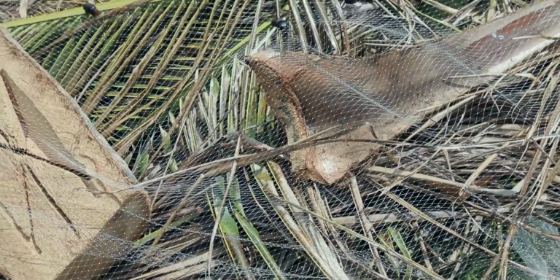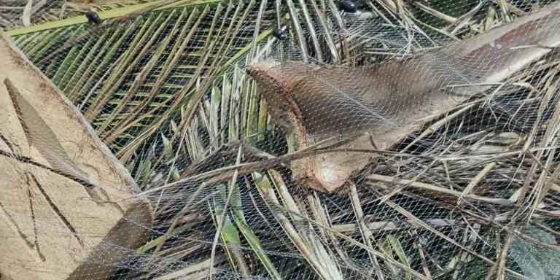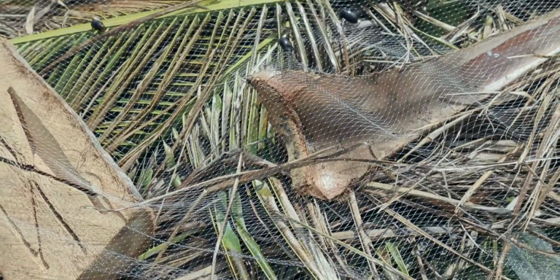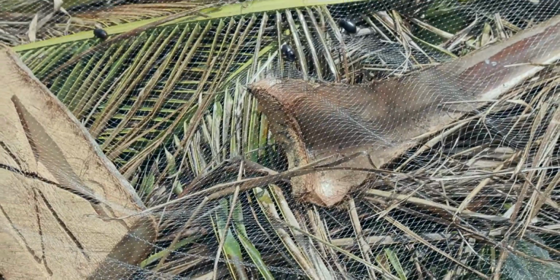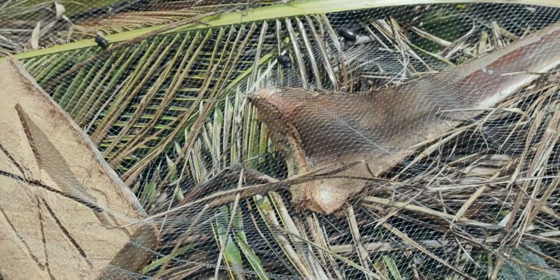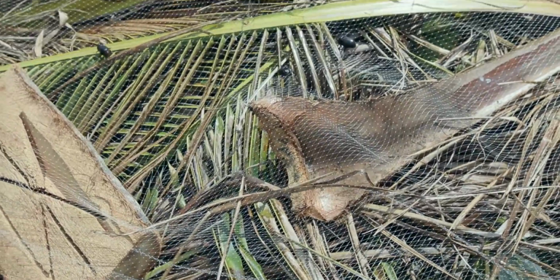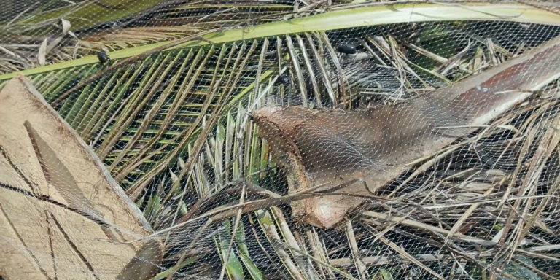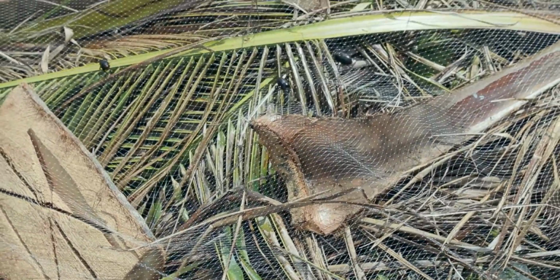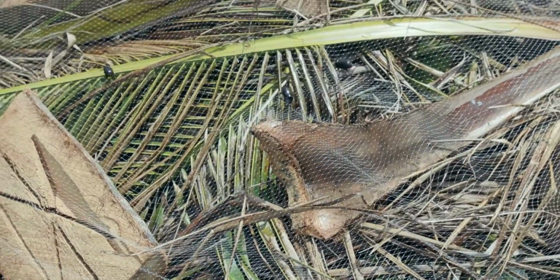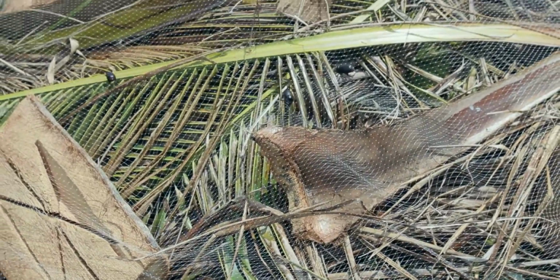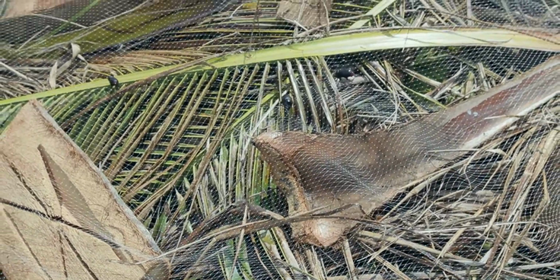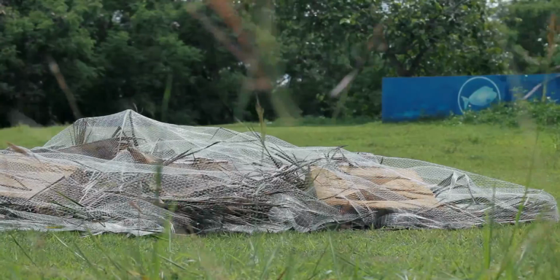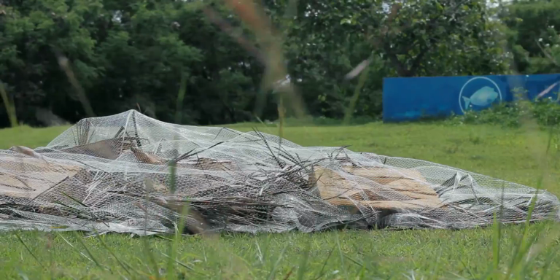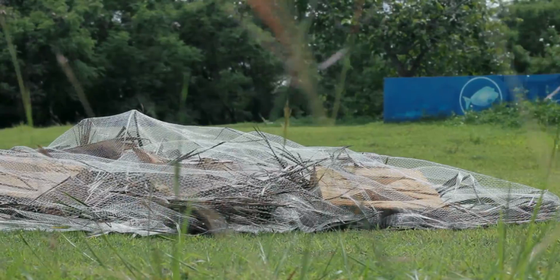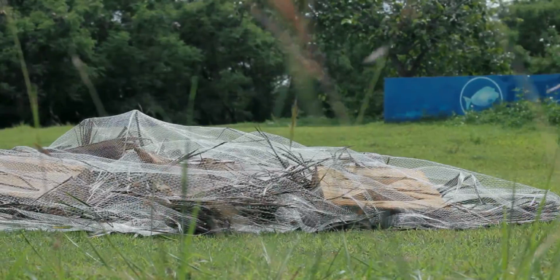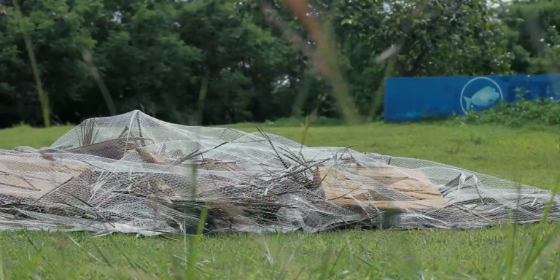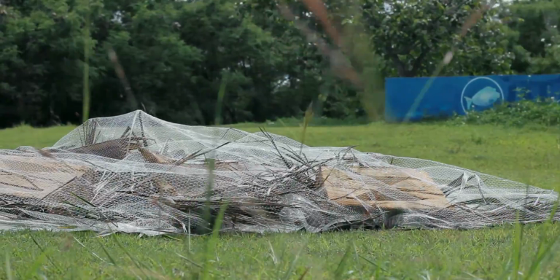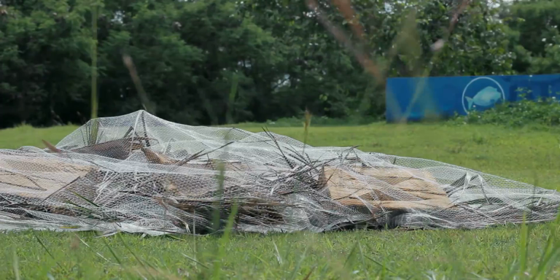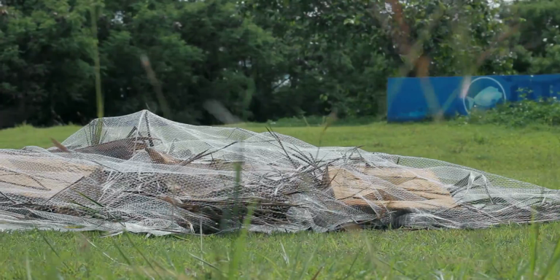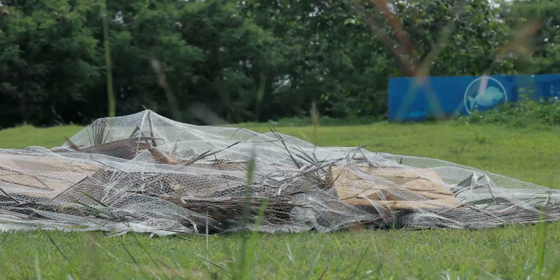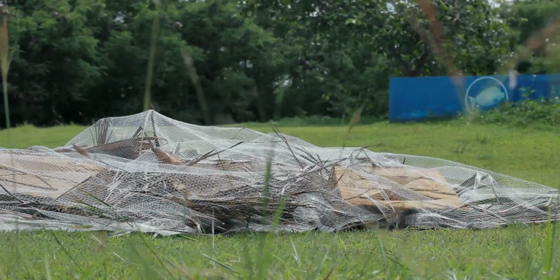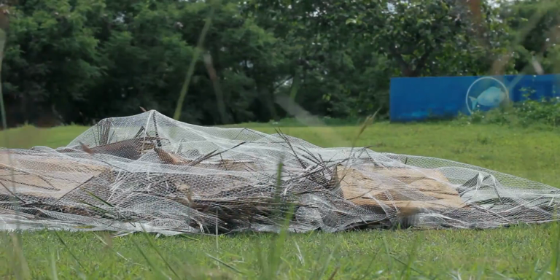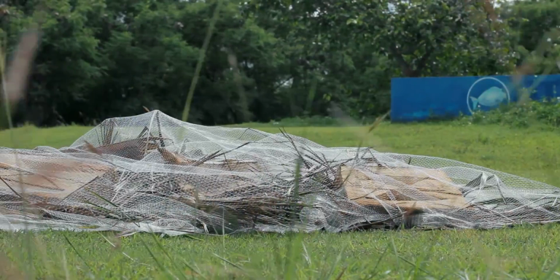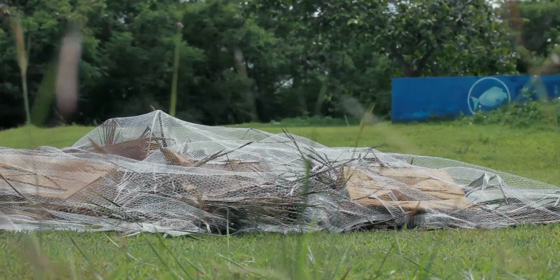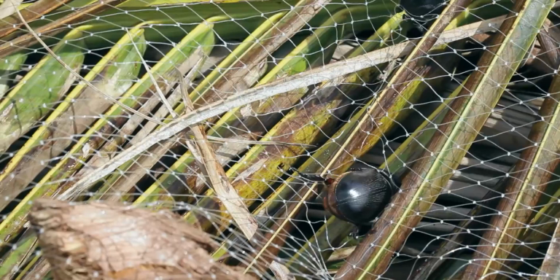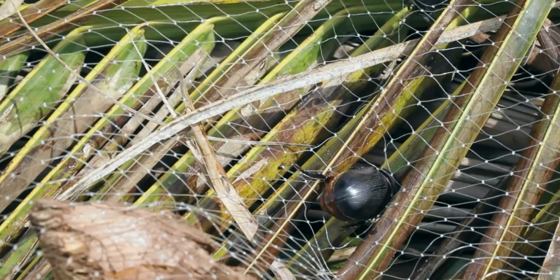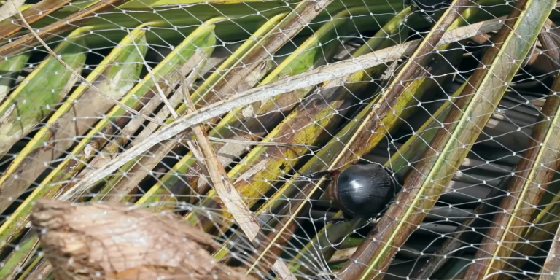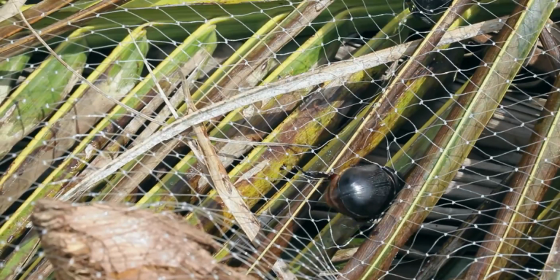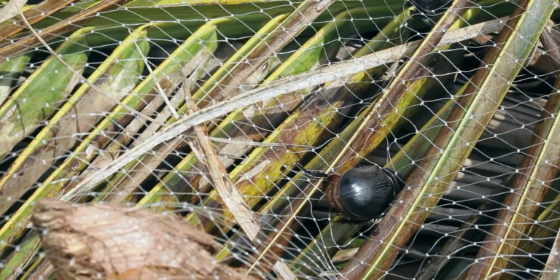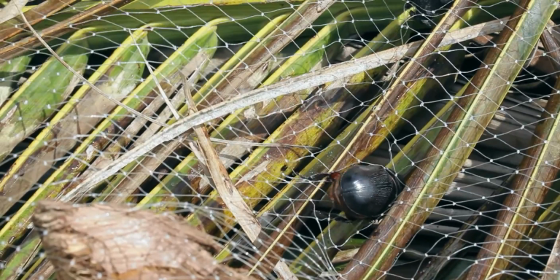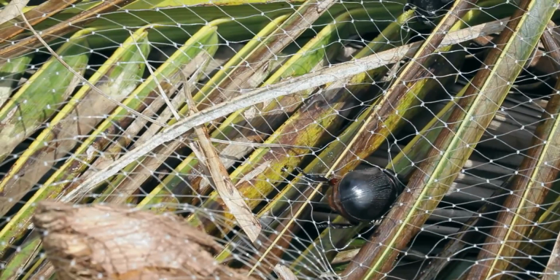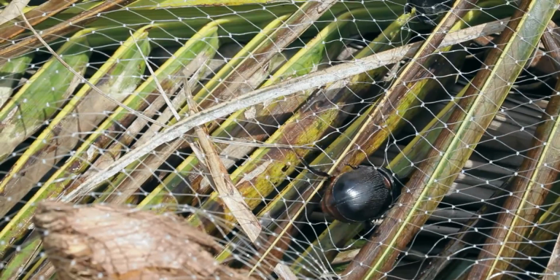Your CRB pile trap is now complete. Now watch as the trap begins to catch rhino beetles attempting to breed in the organic material.